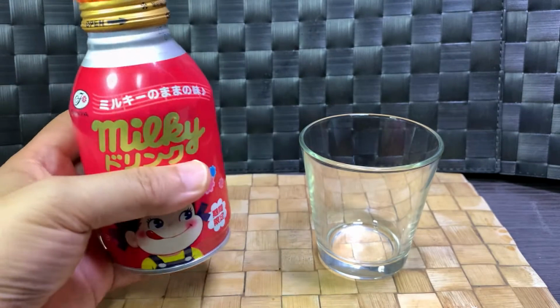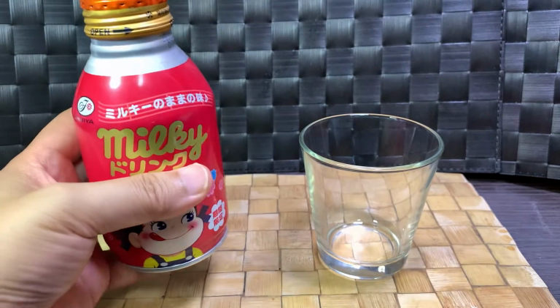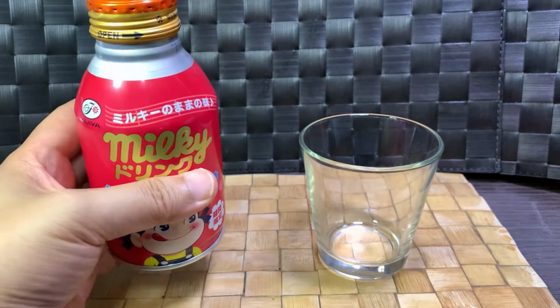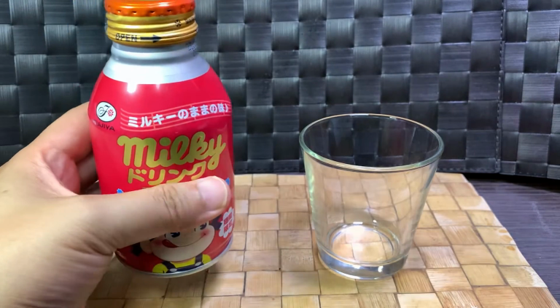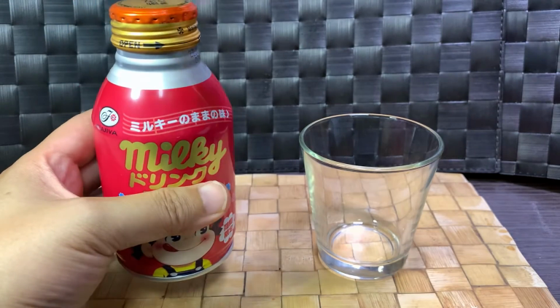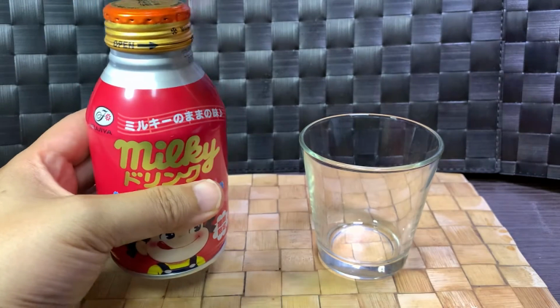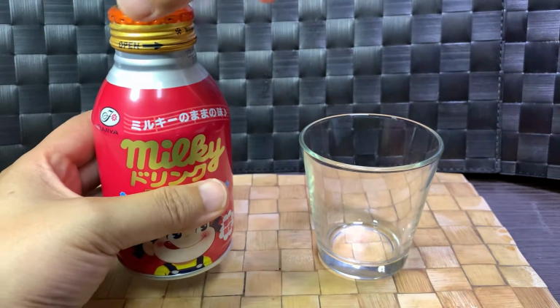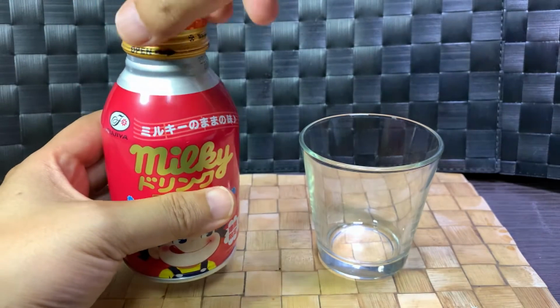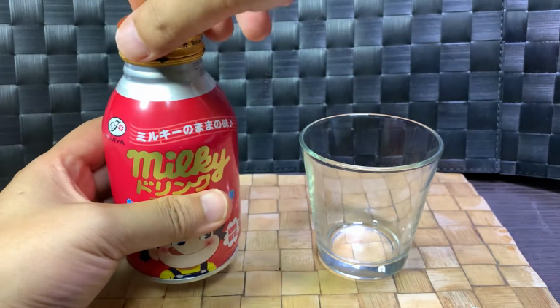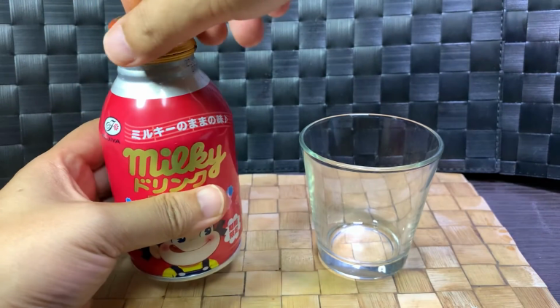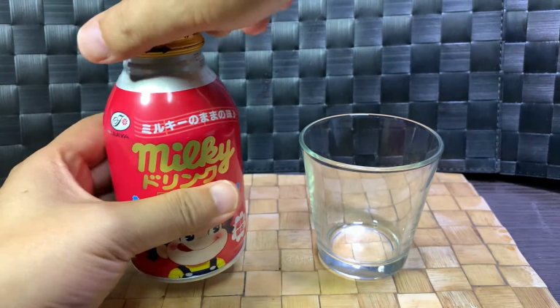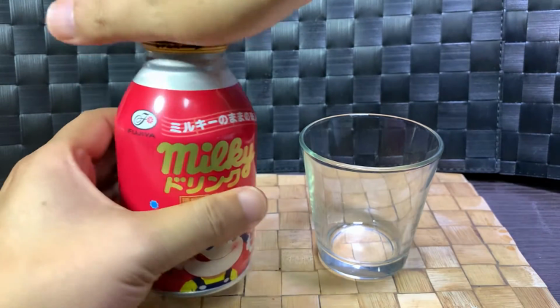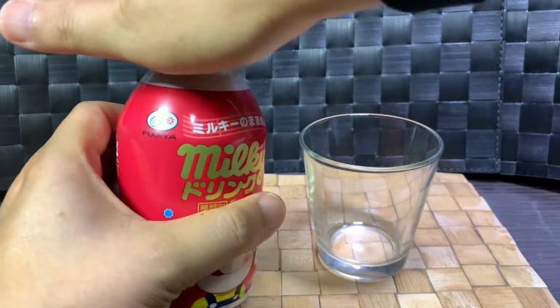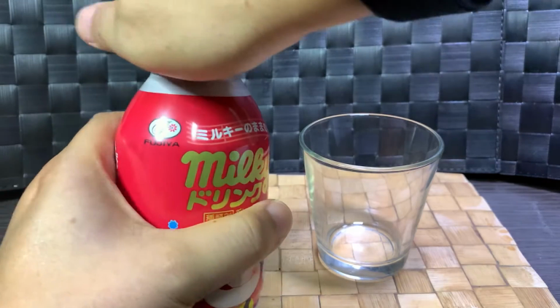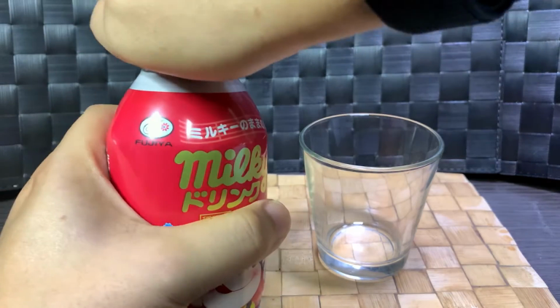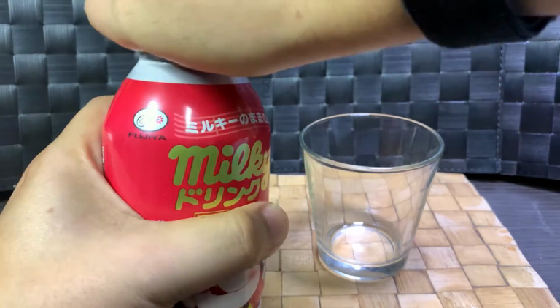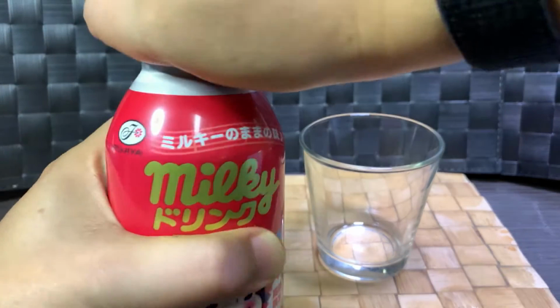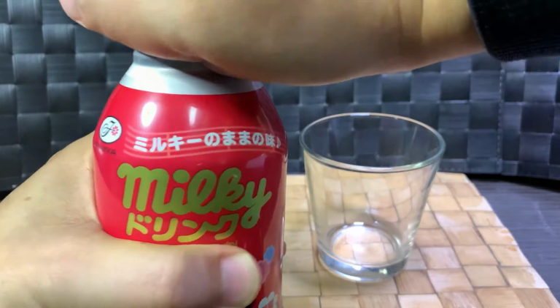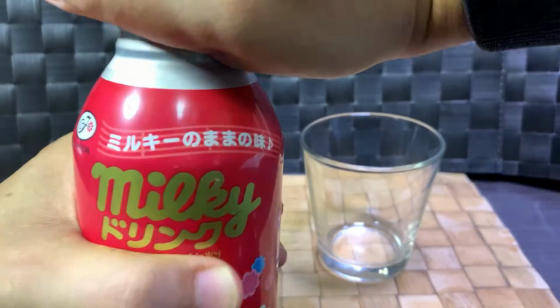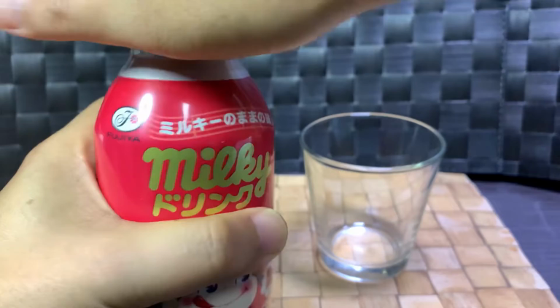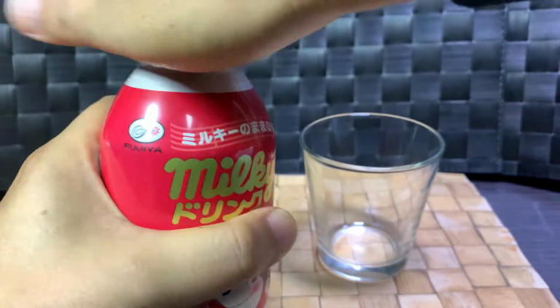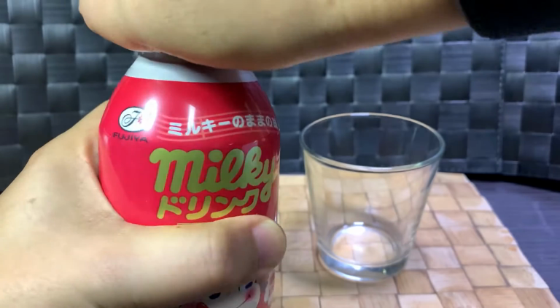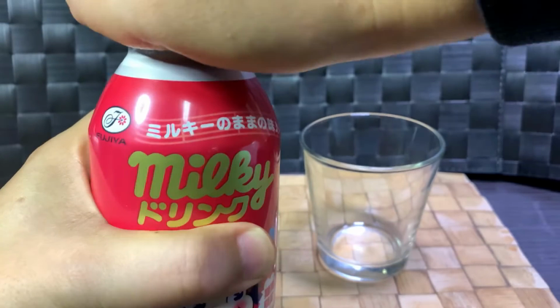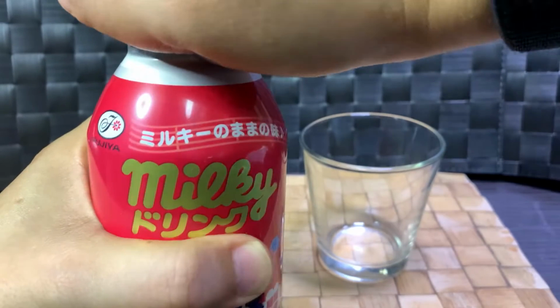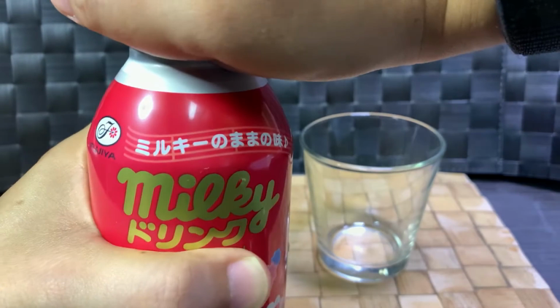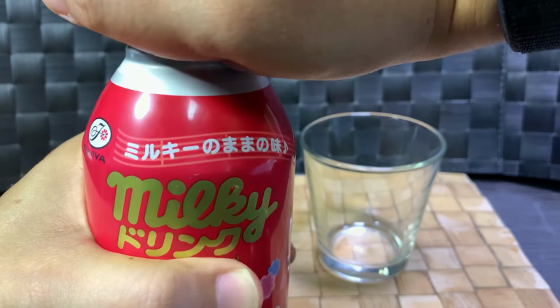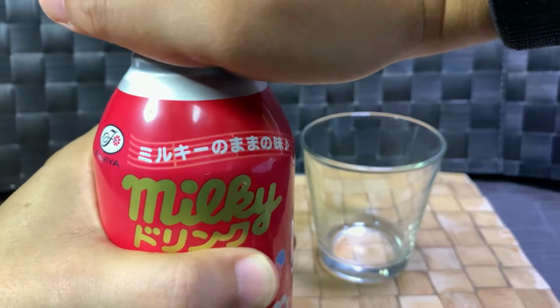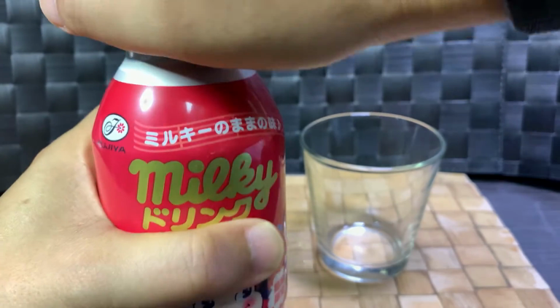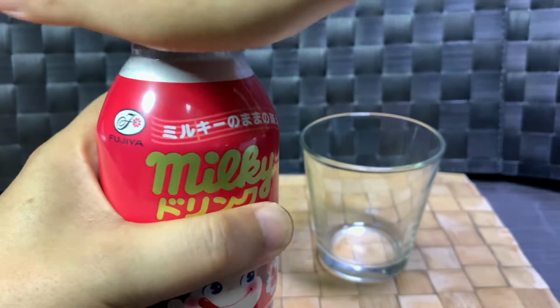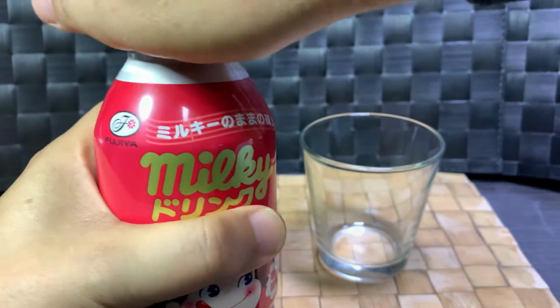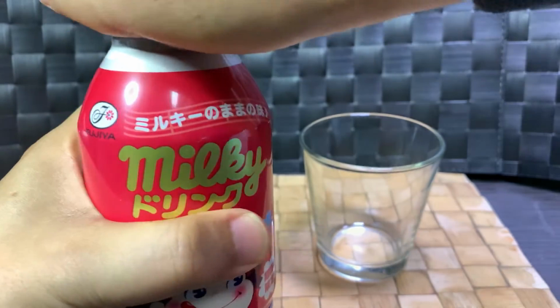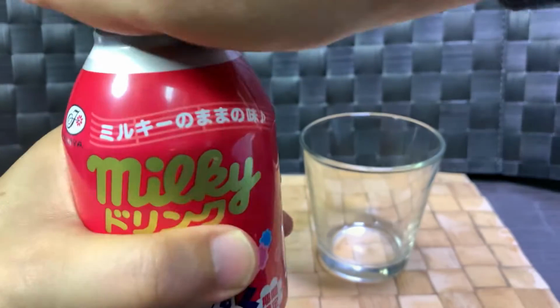You're not supposed to shake this — so it's some sort of pressurized drink, I guess. Oh, you hear that?